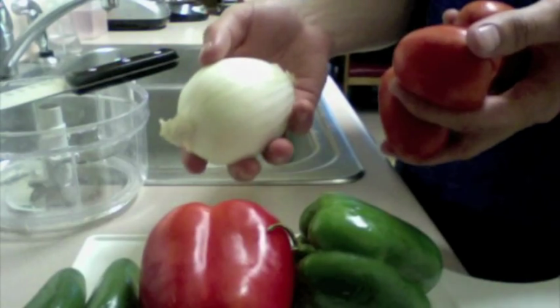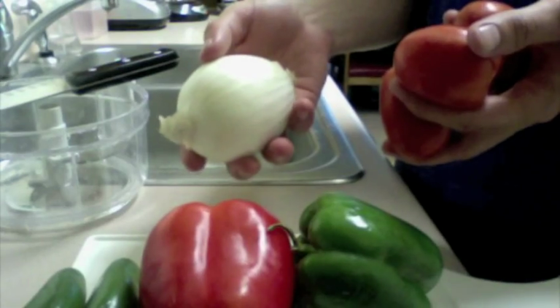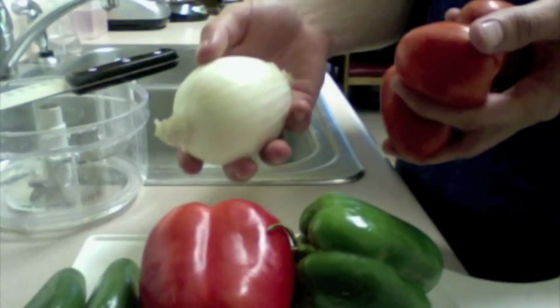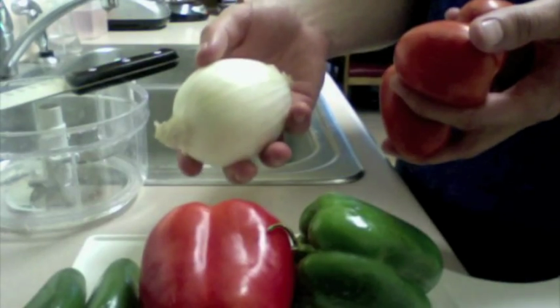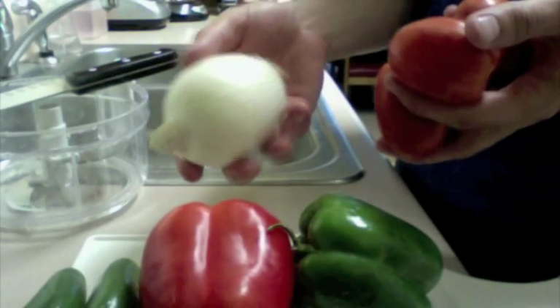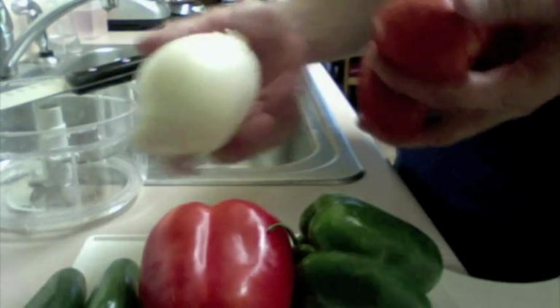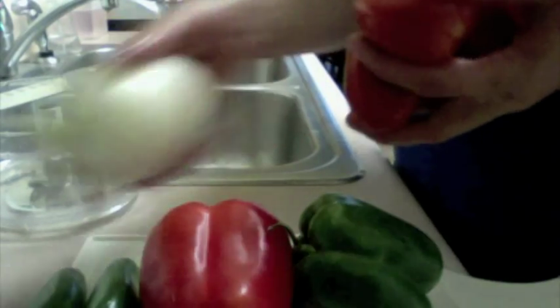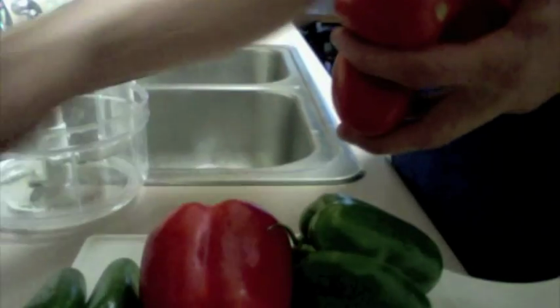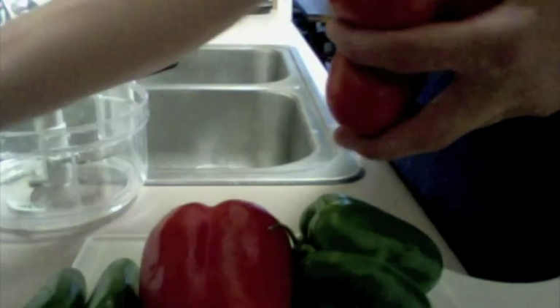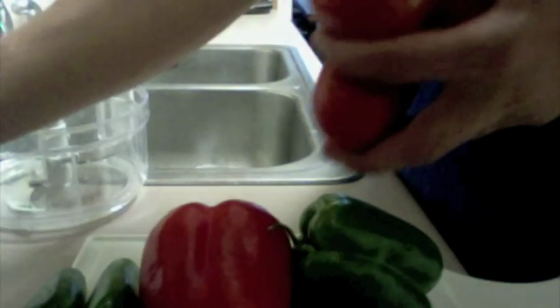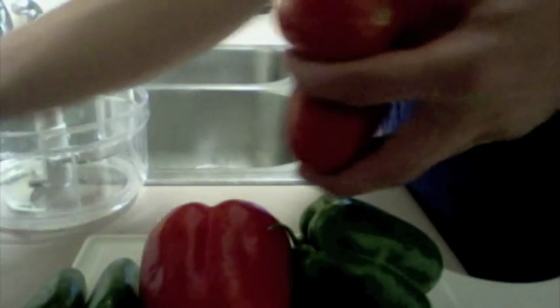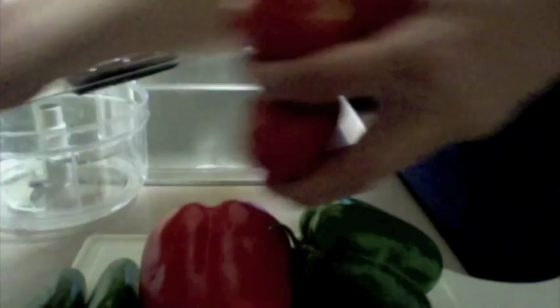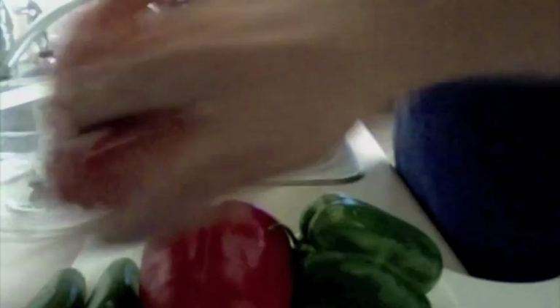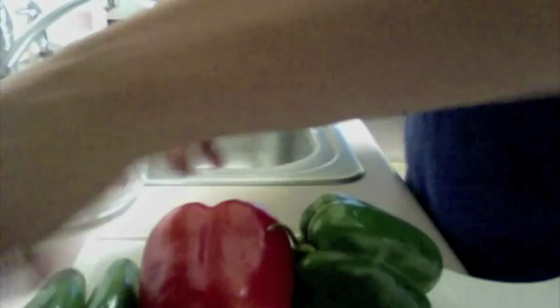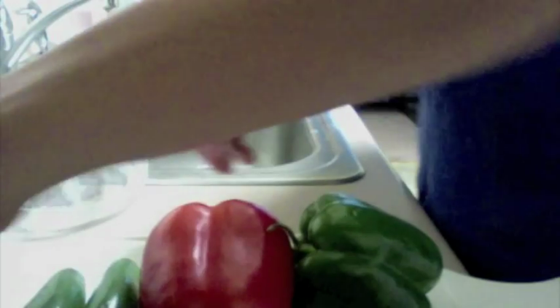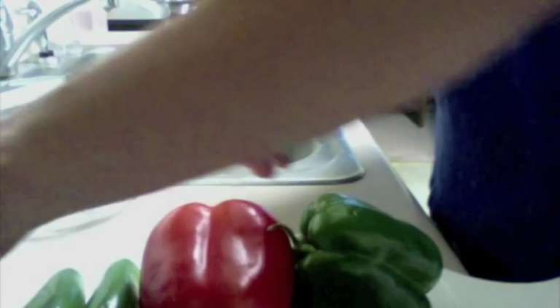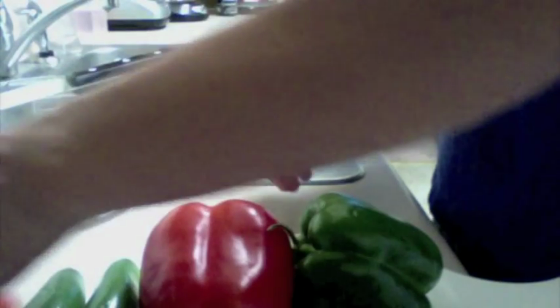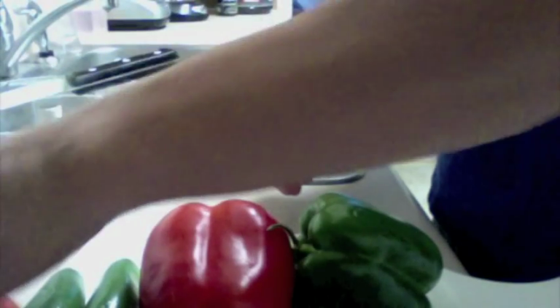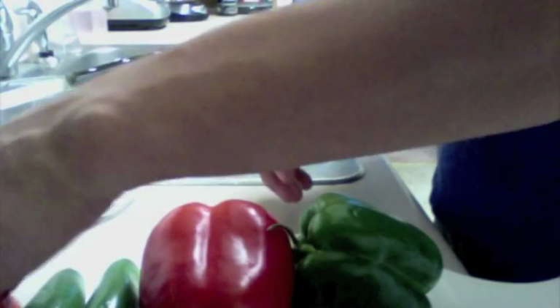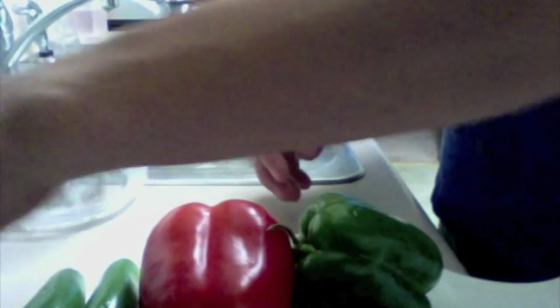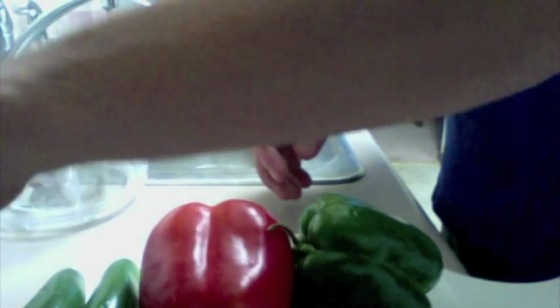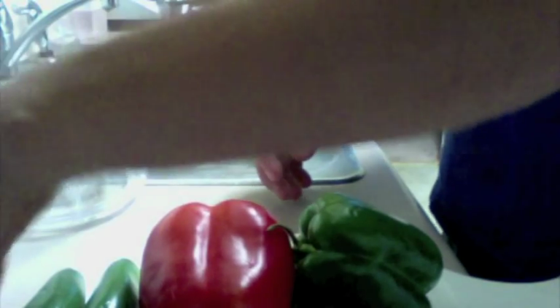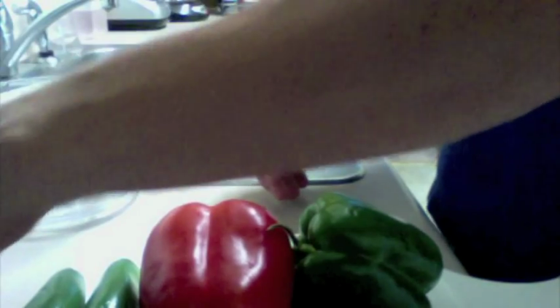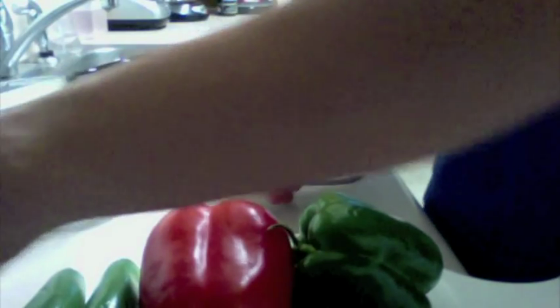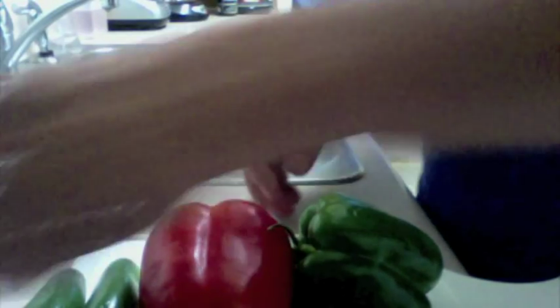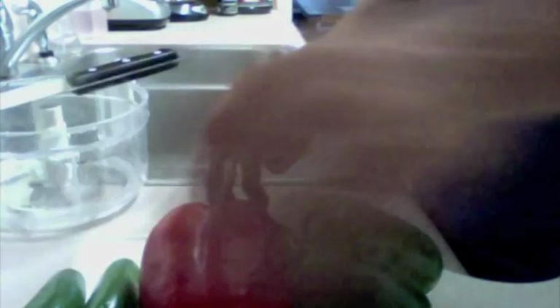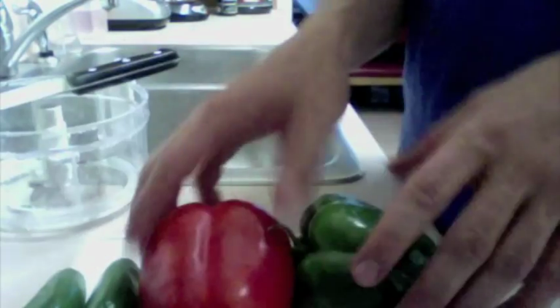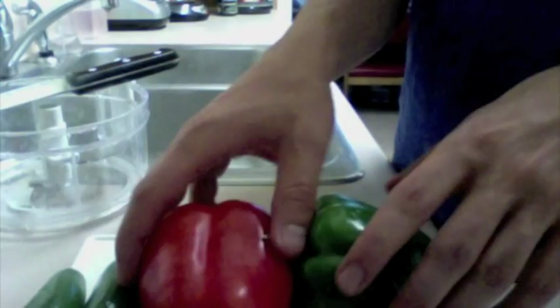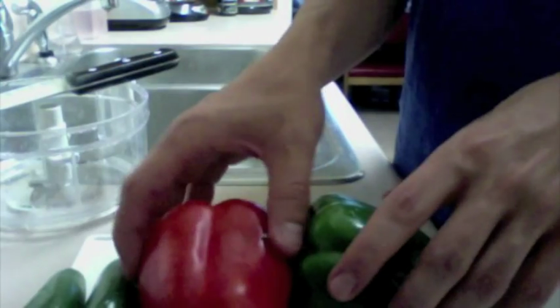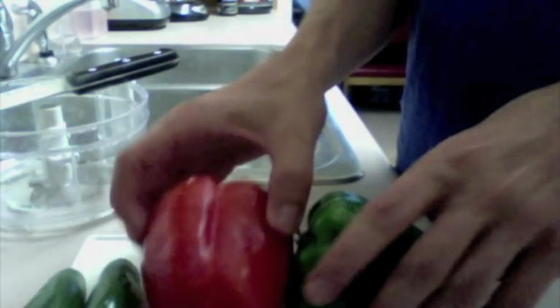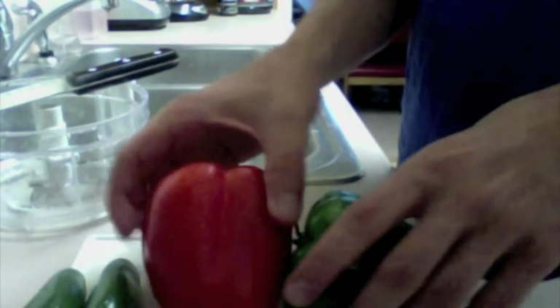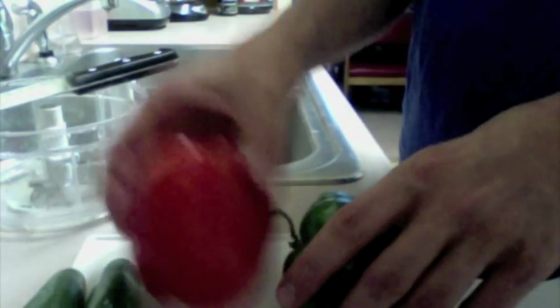We're going to use half the green pepper, half the red pepper, half the onion, all the tomatoes, and all the jalapeños.